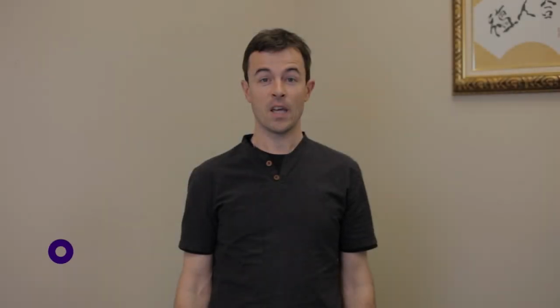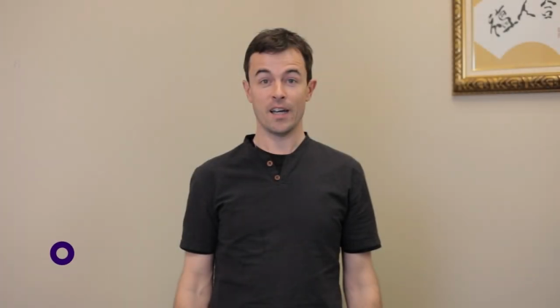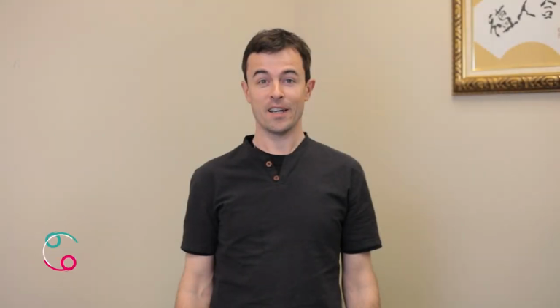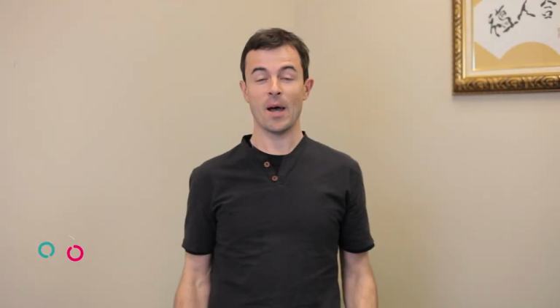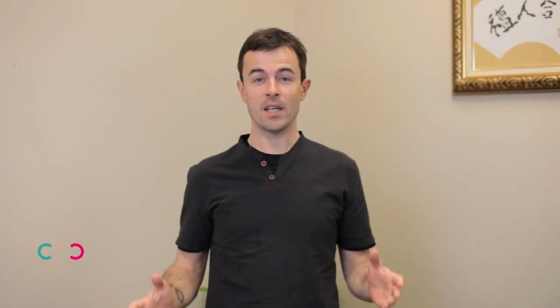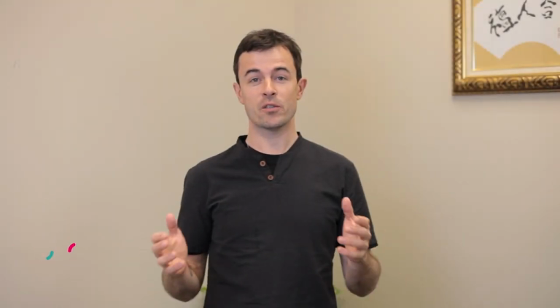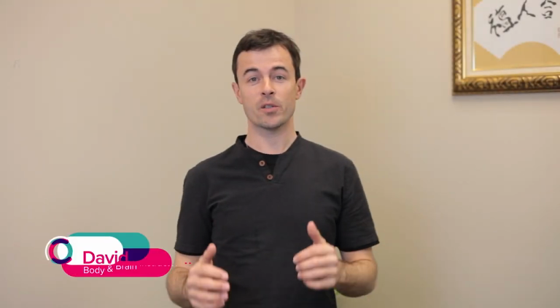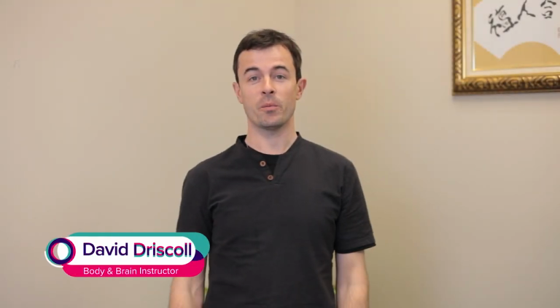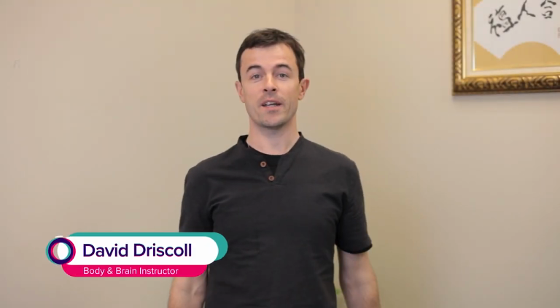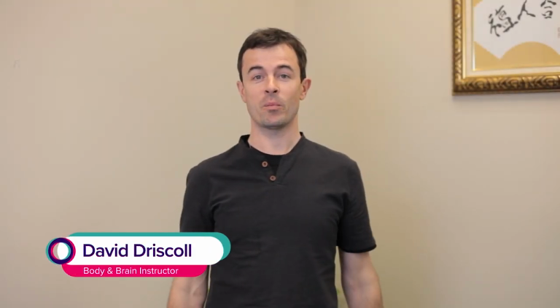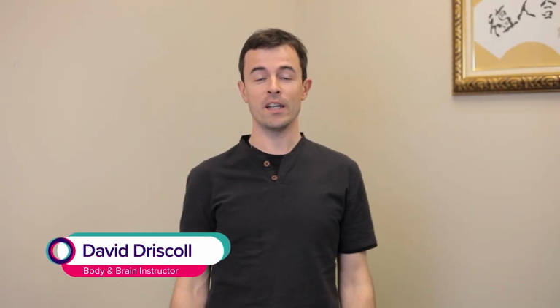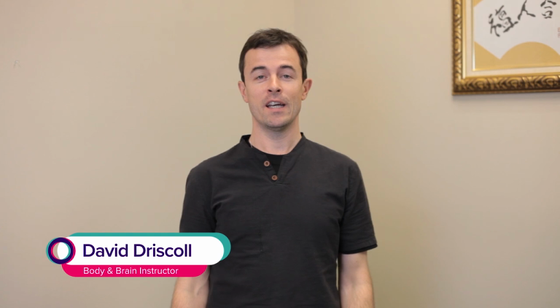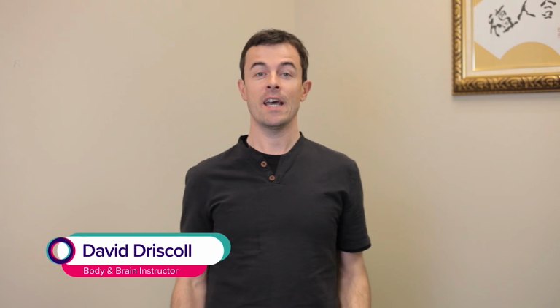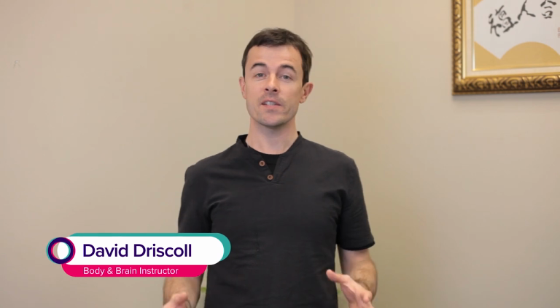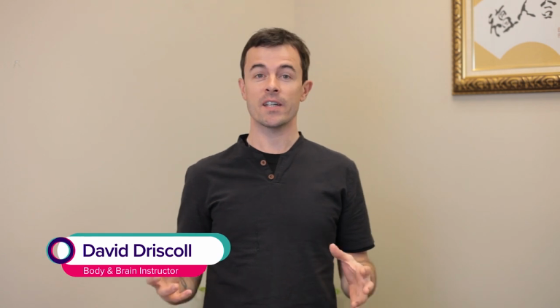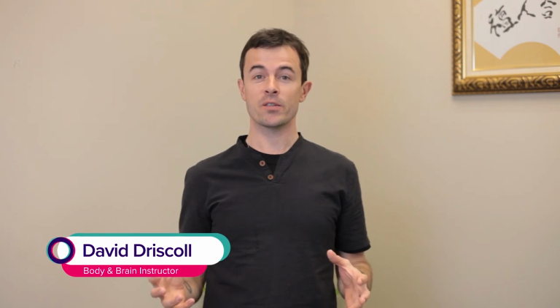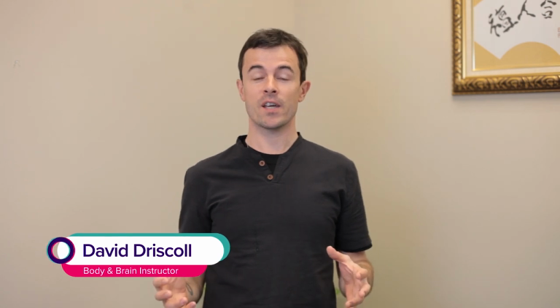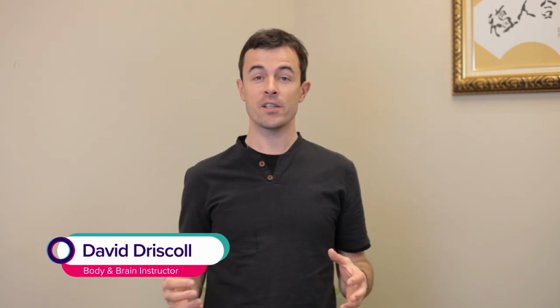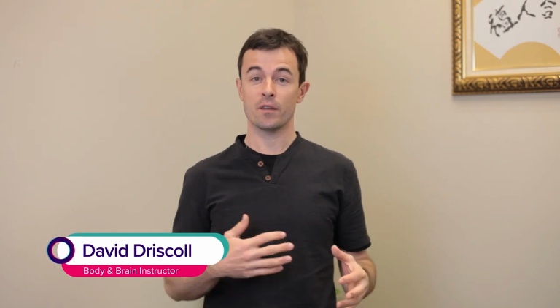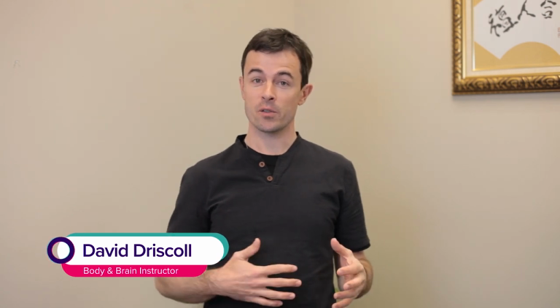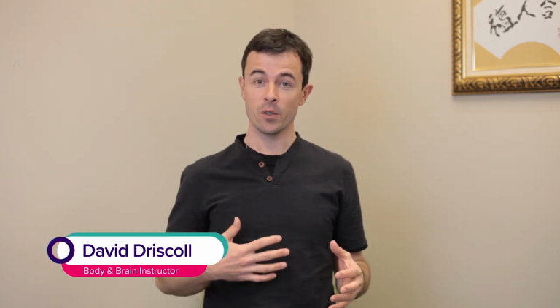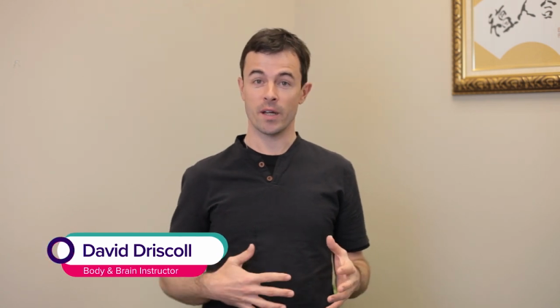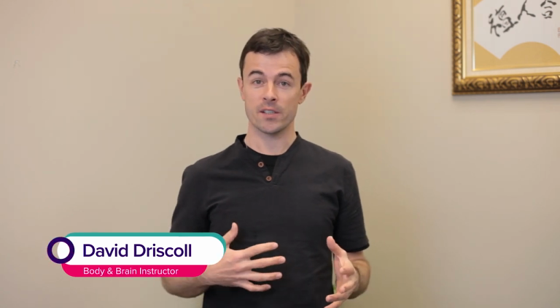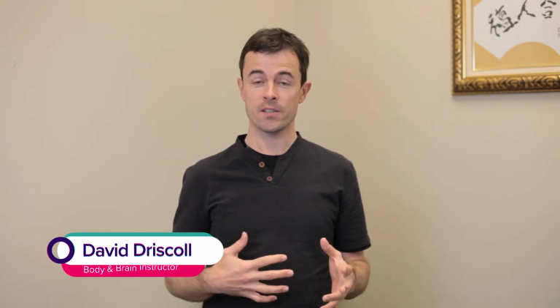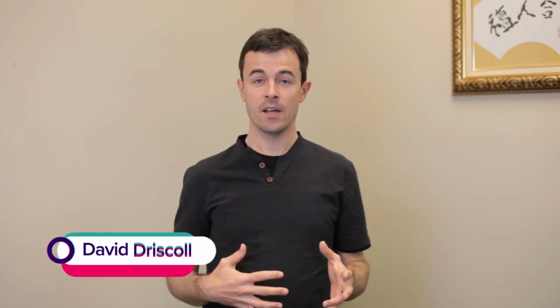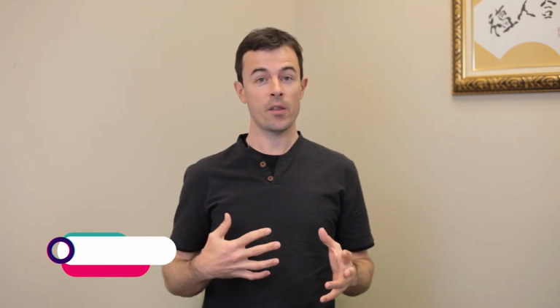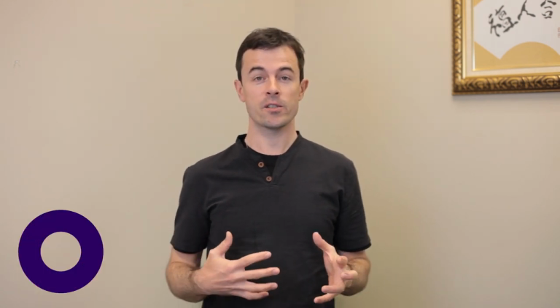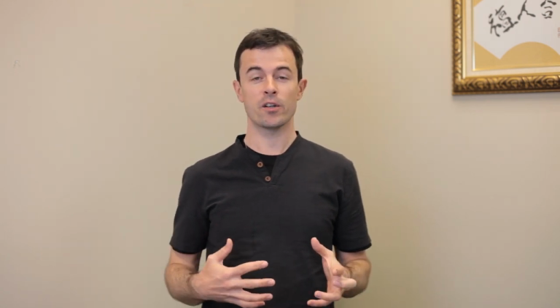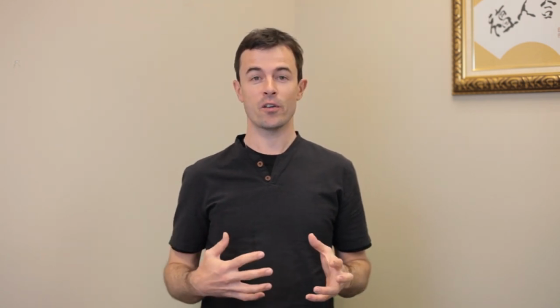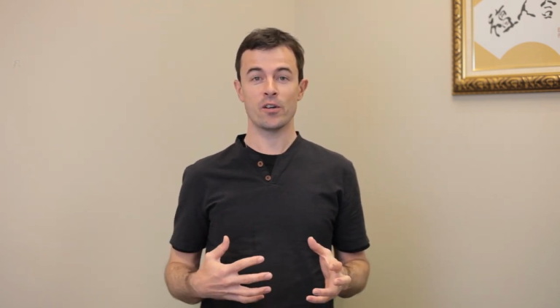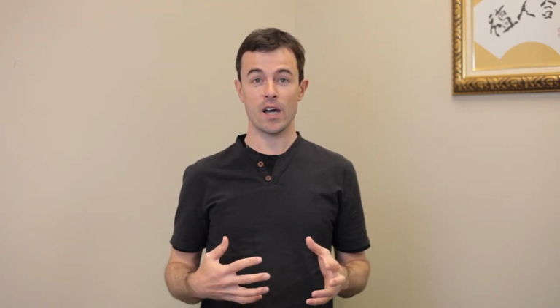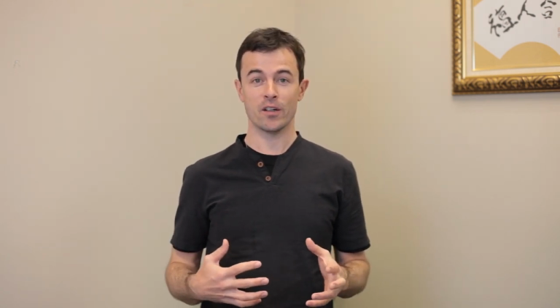Hi, I'm David Driscoll with Body and Brain, and this is an exercise for your solar plexus, otherwise known as your third chakra.